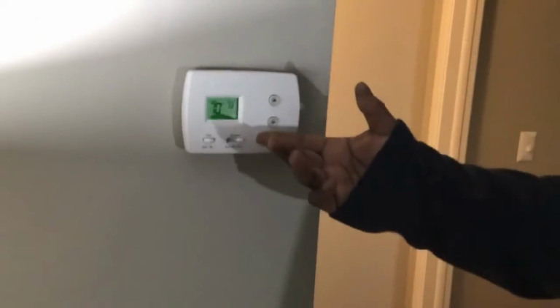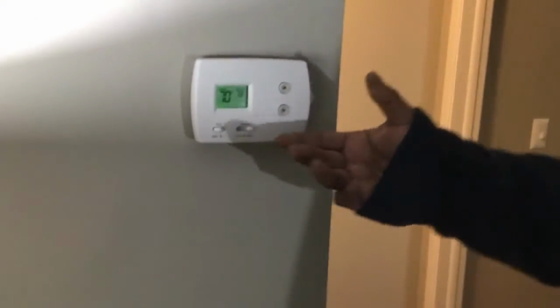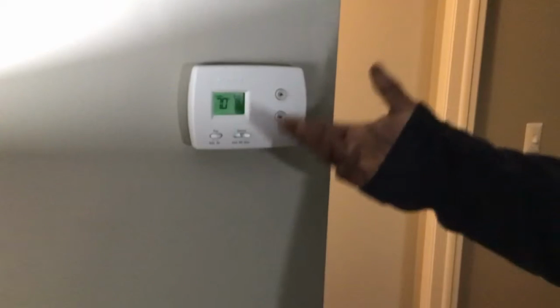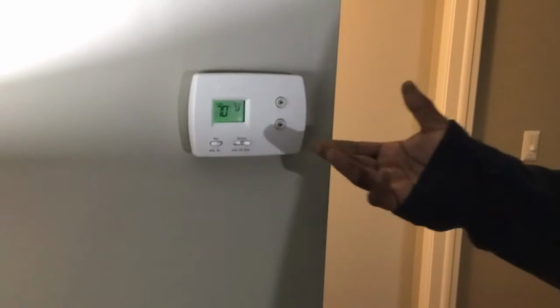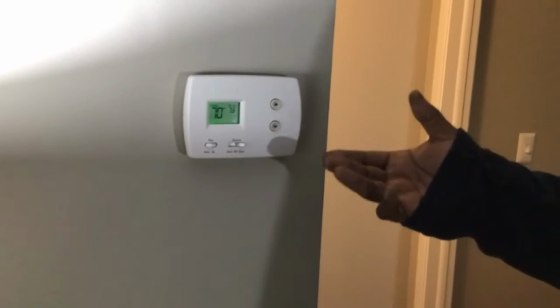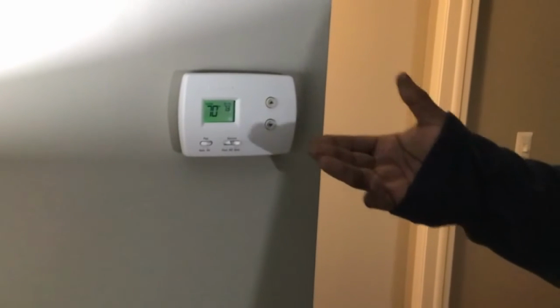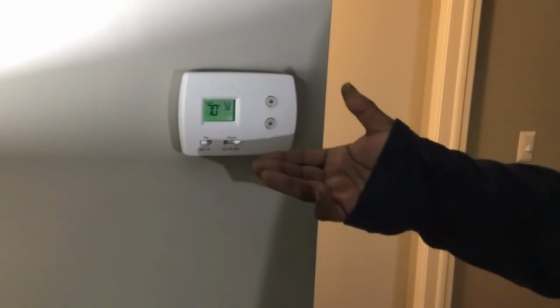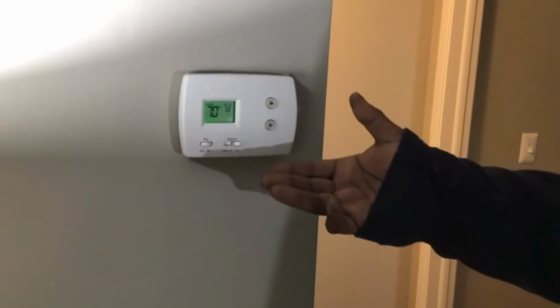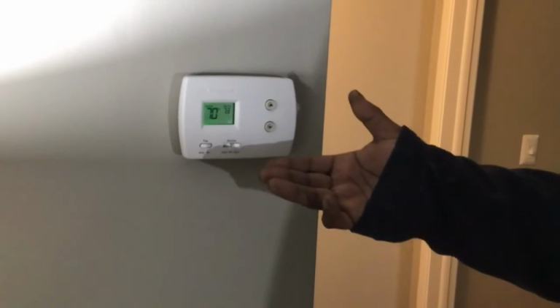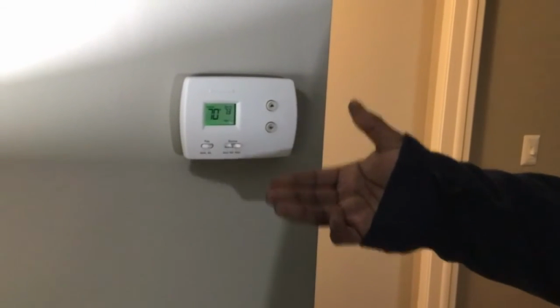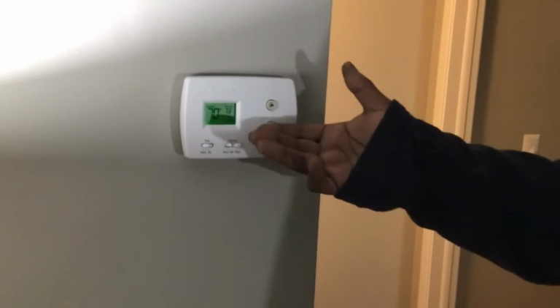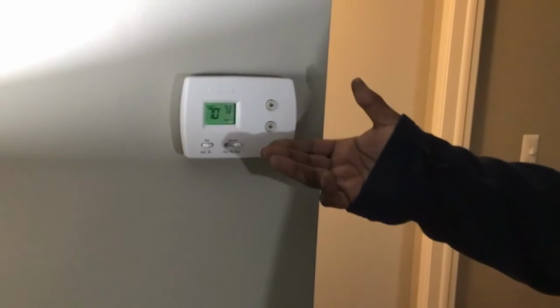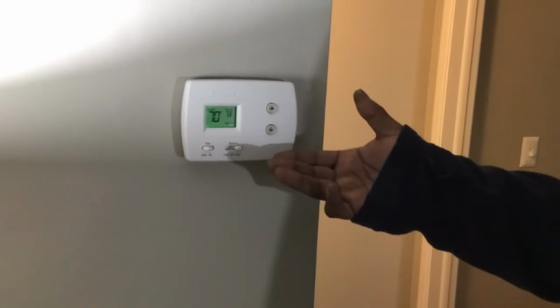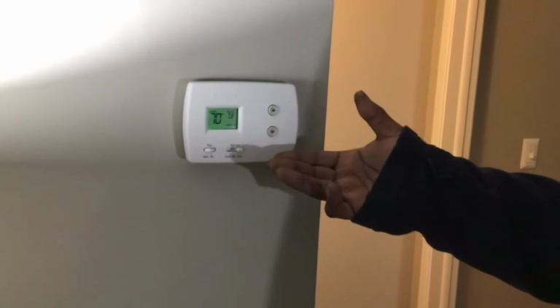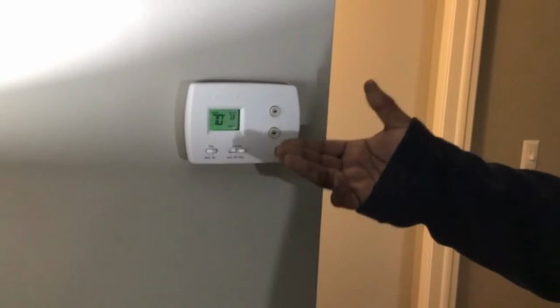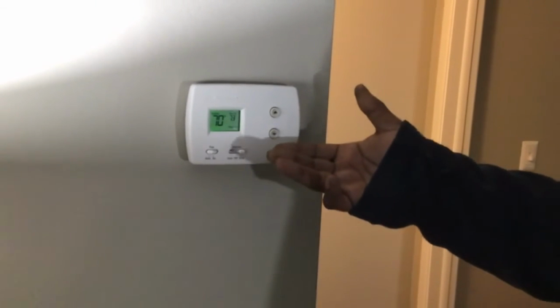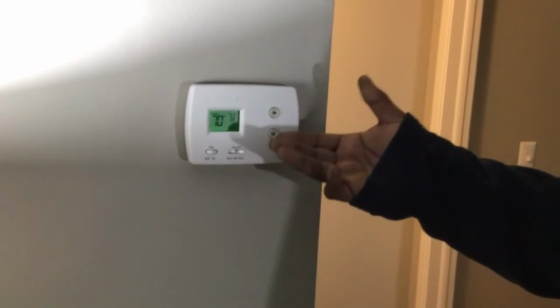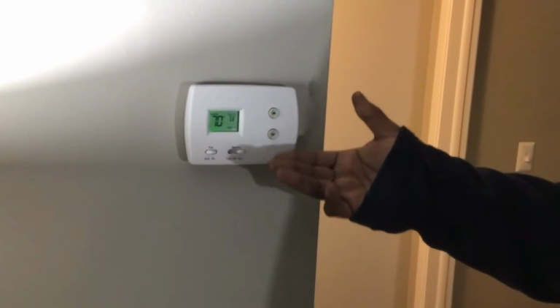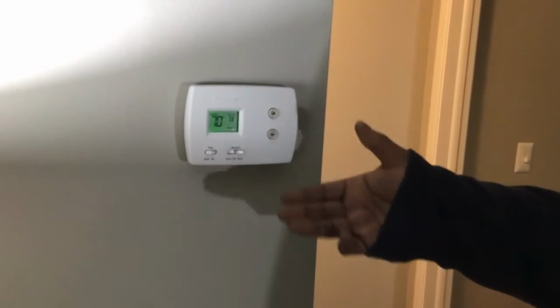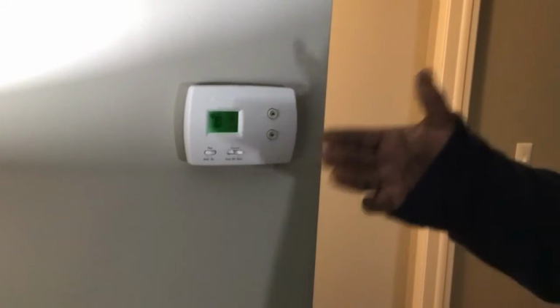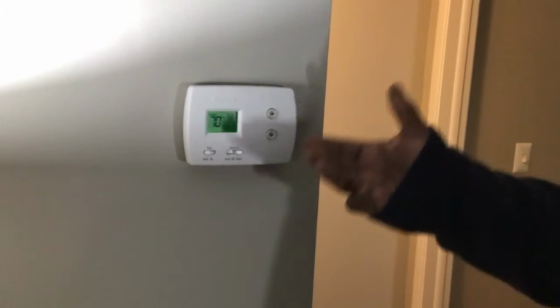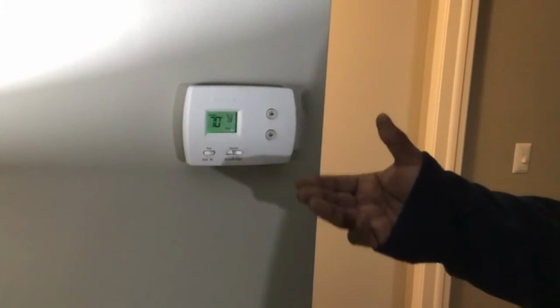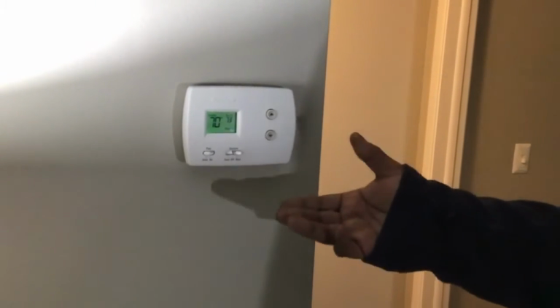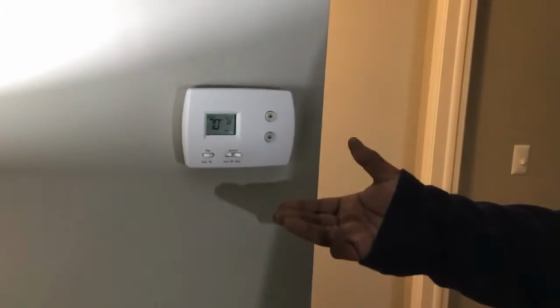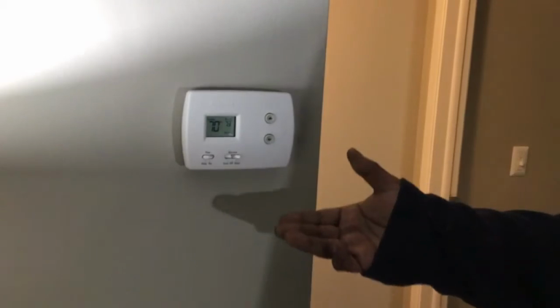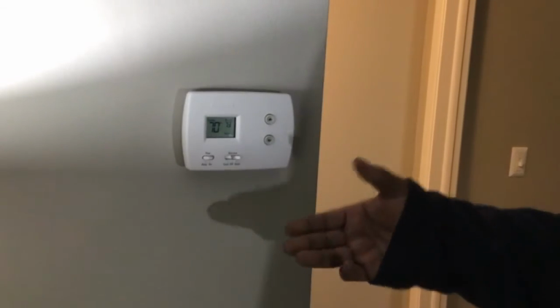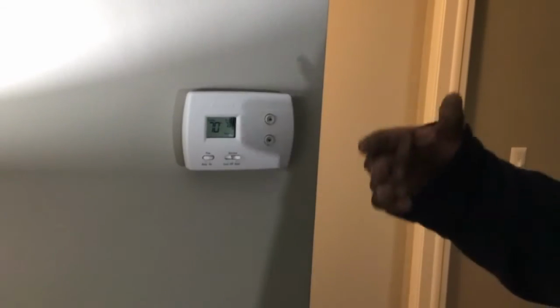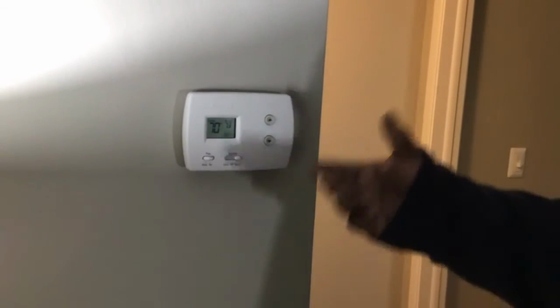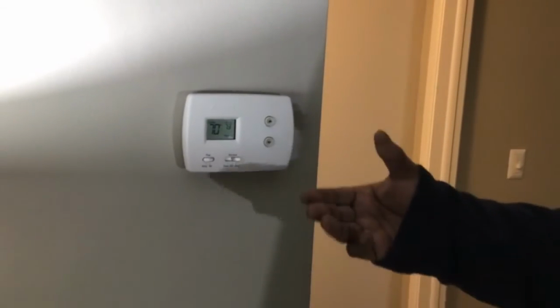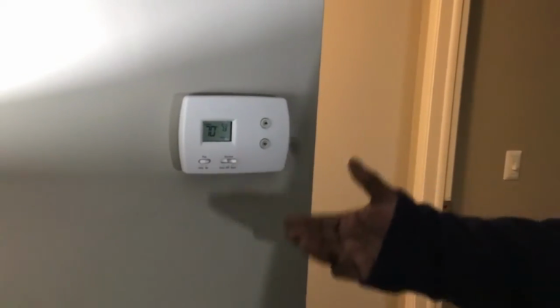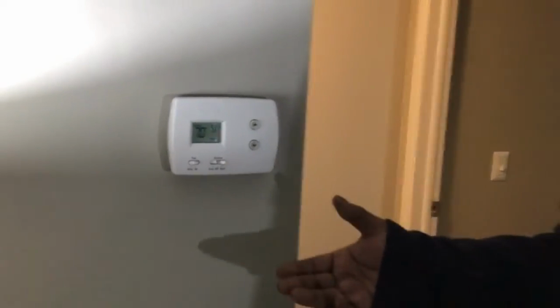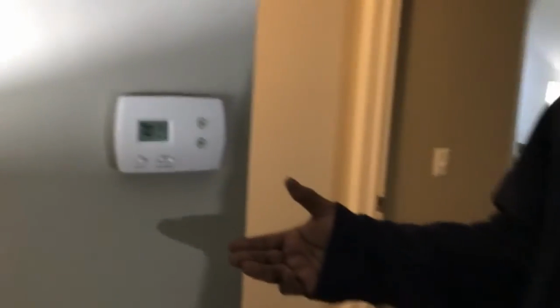So is that 70 degrees? I just set it to 73 degrees. It's going to go up to 73 degrees and then your unit is going to shut off.